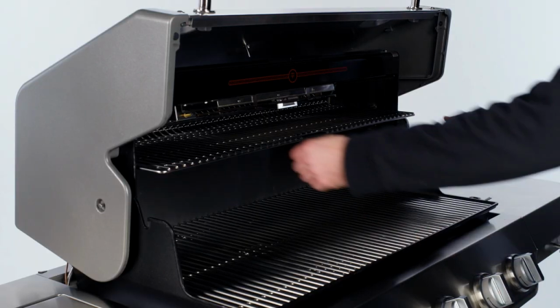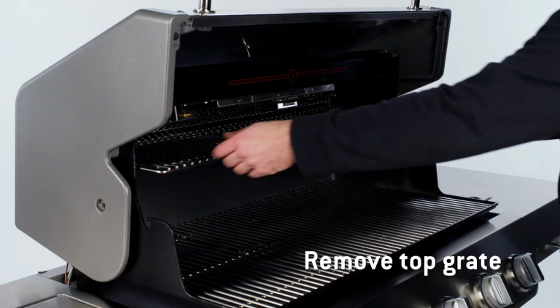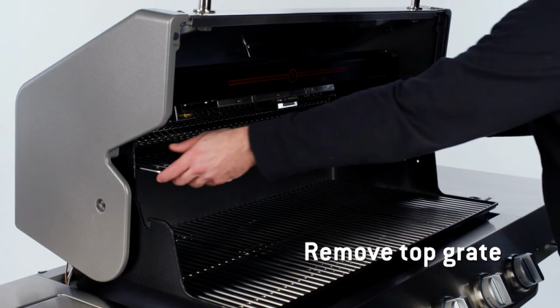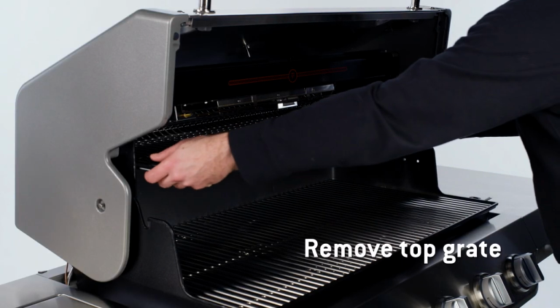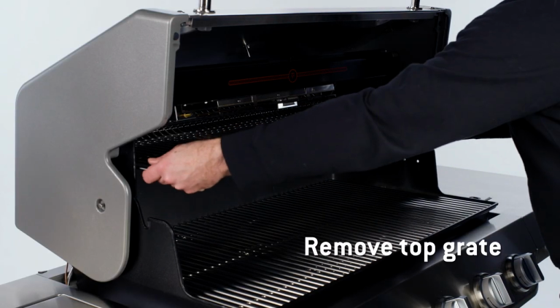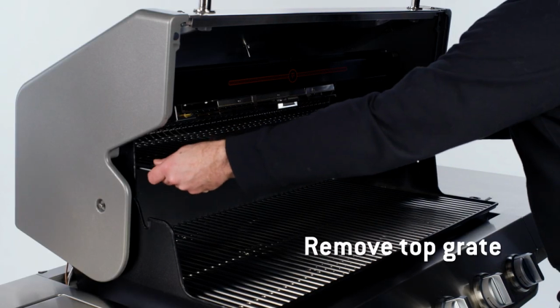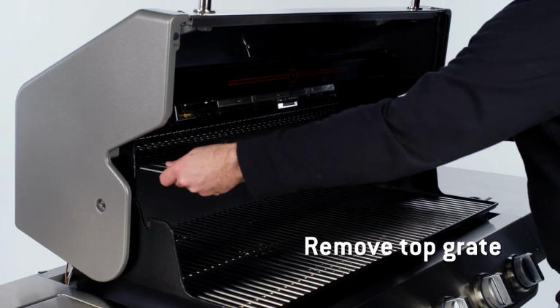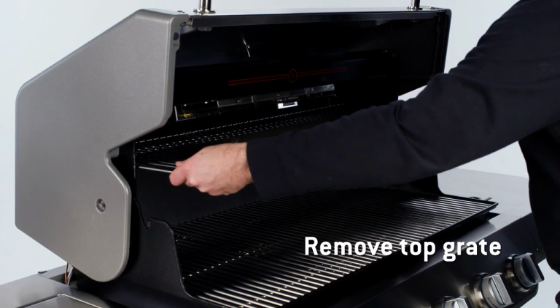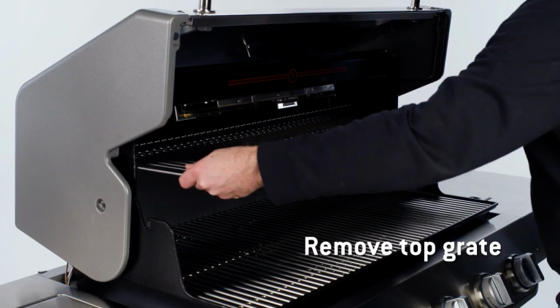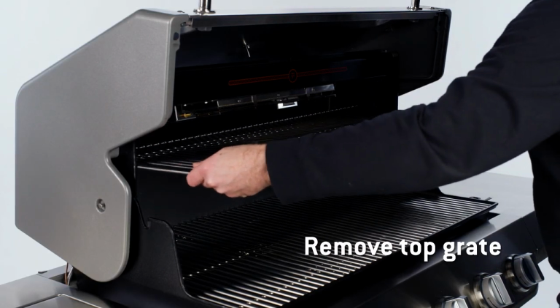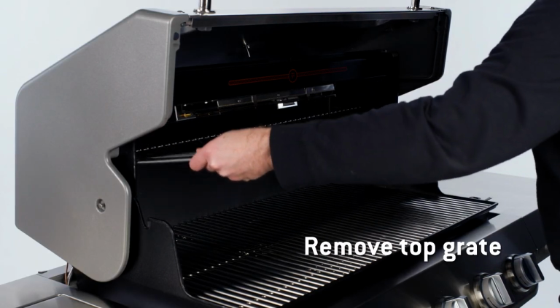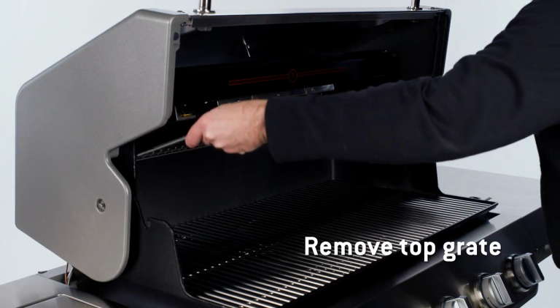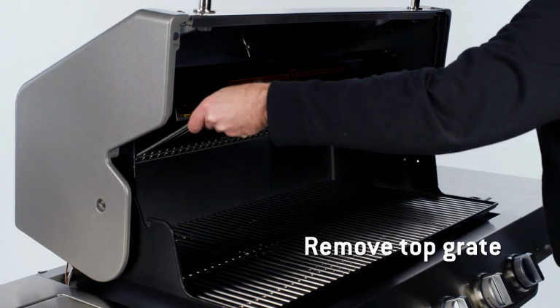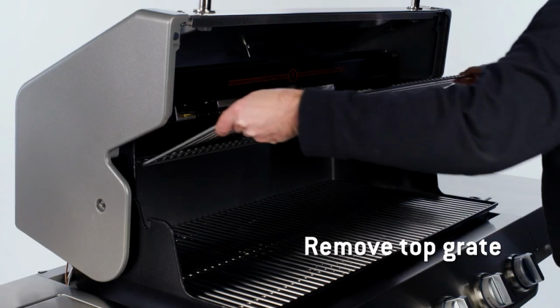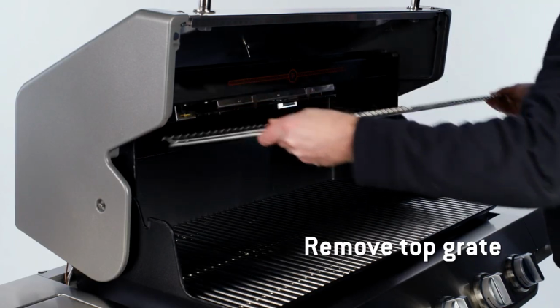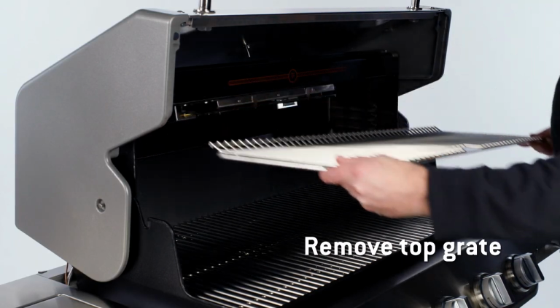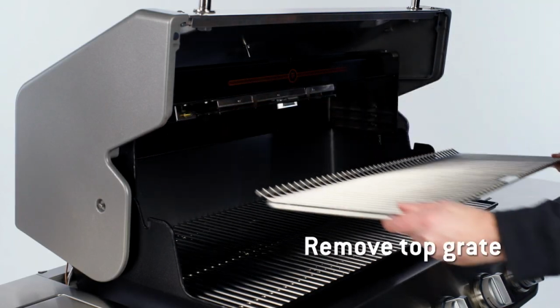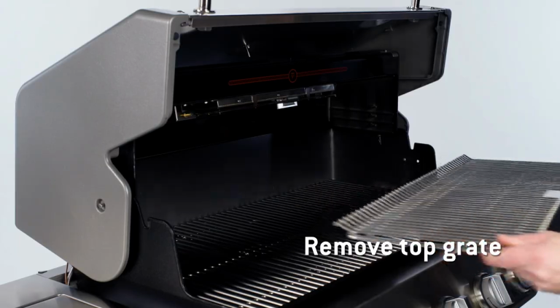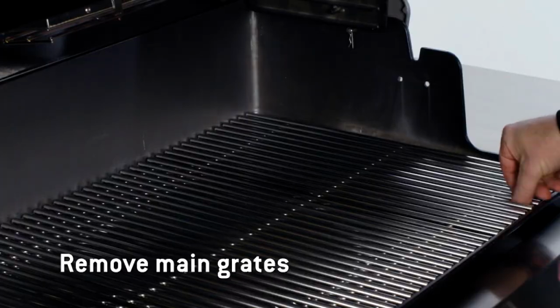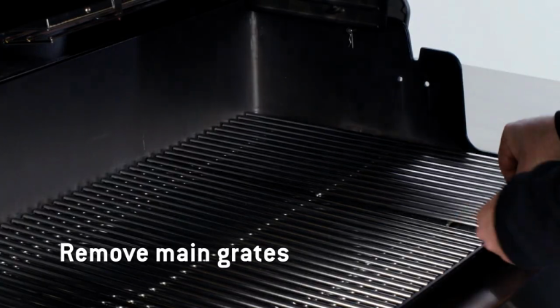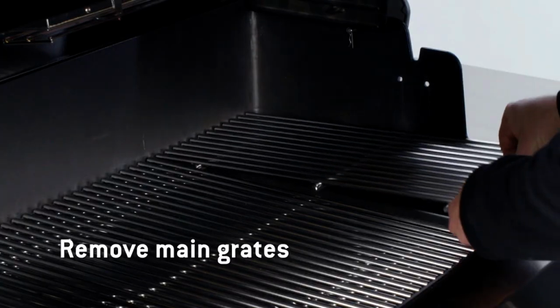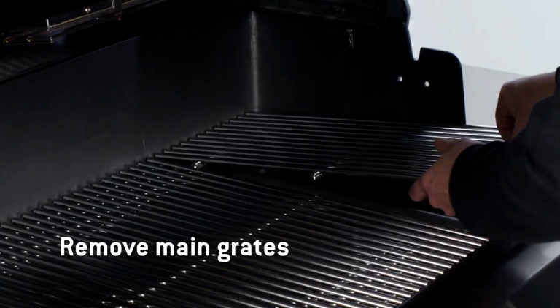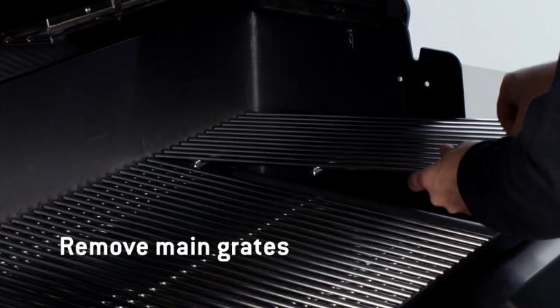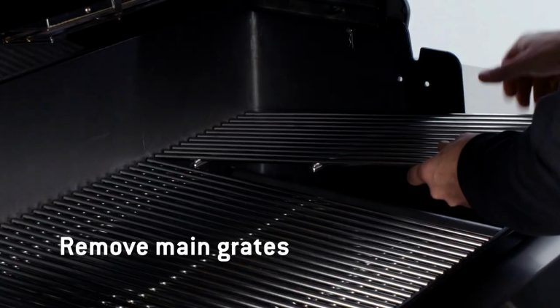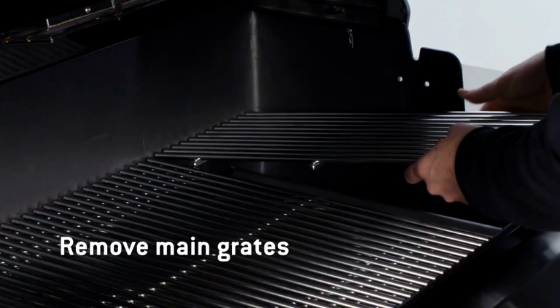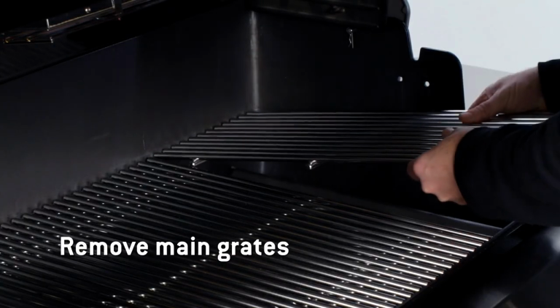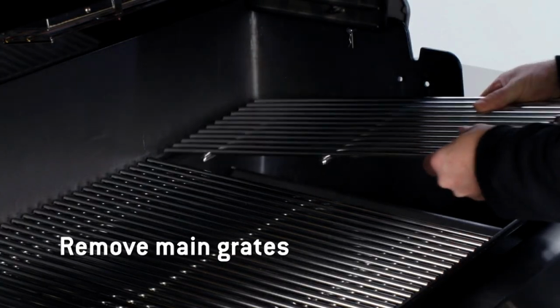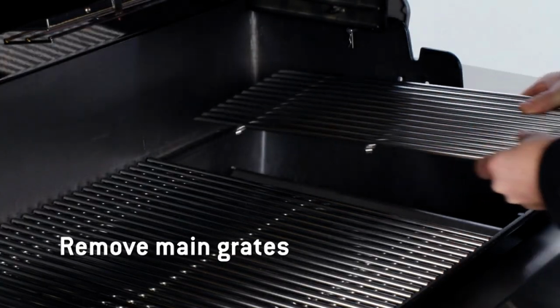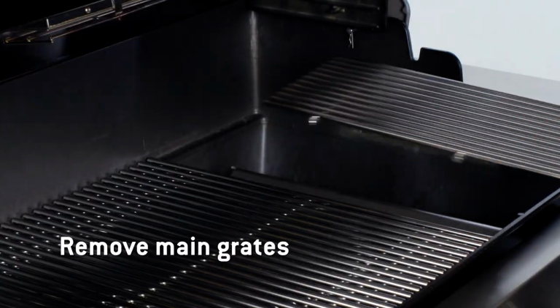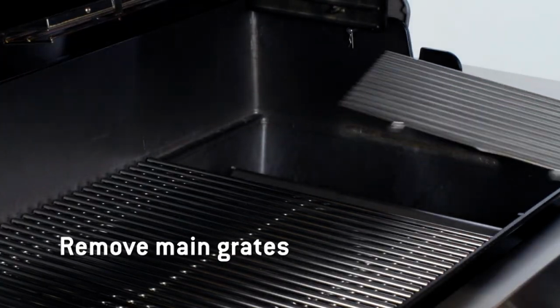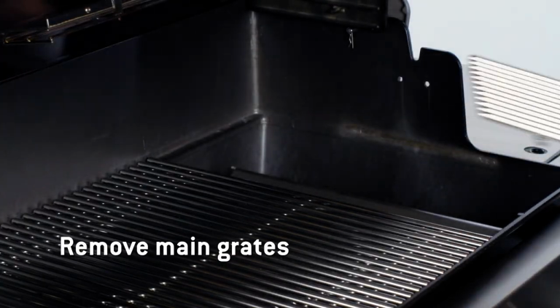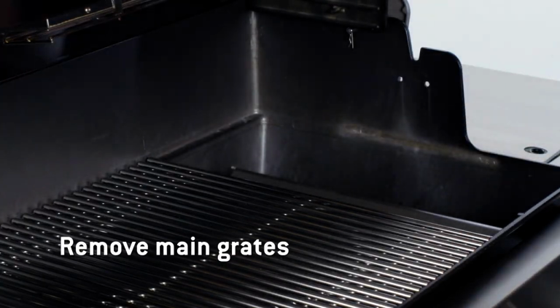First, remove the top cooking grate. Then, remove the main cooking grates.